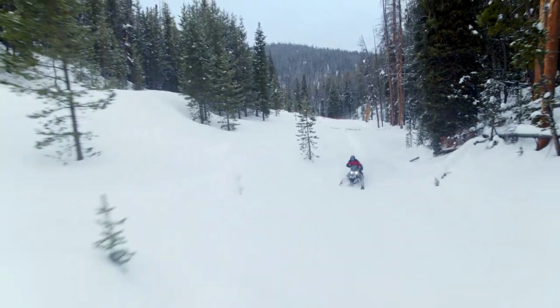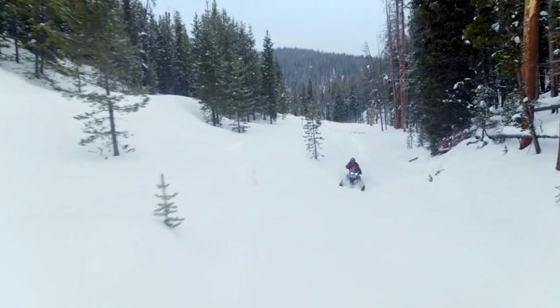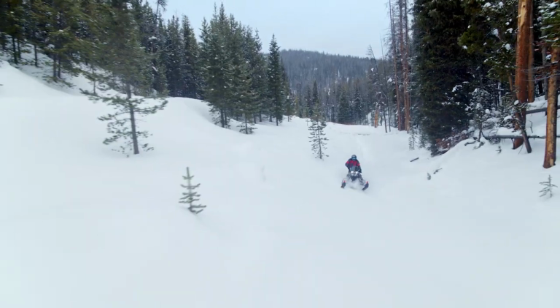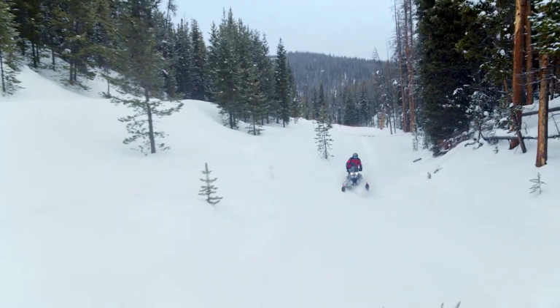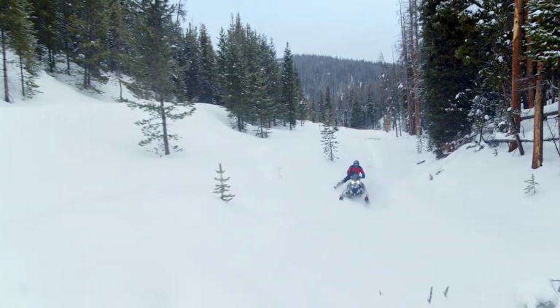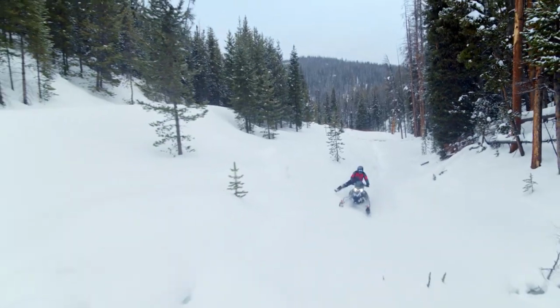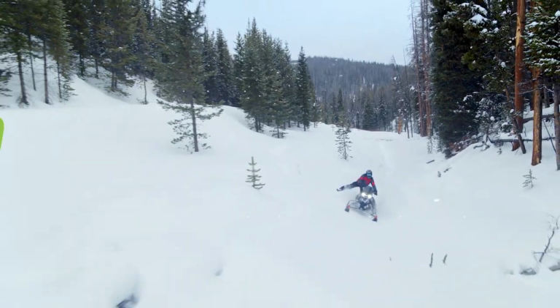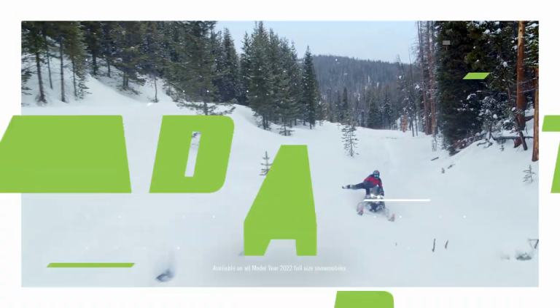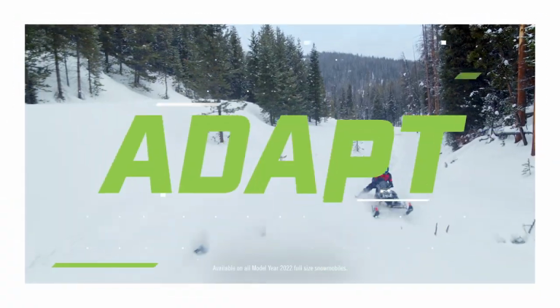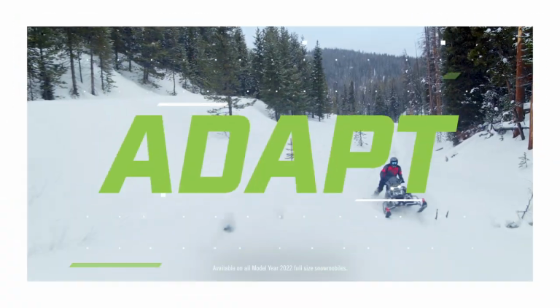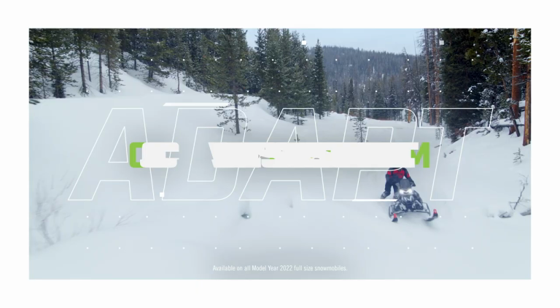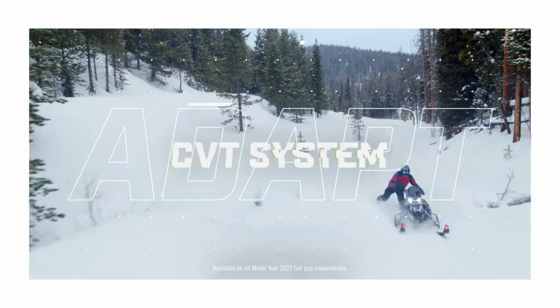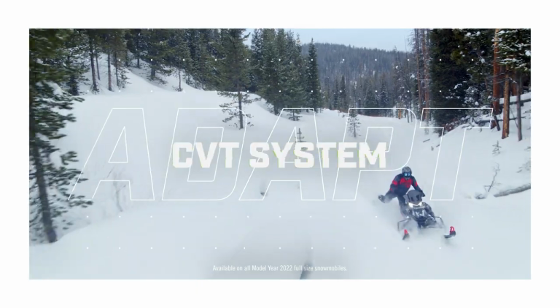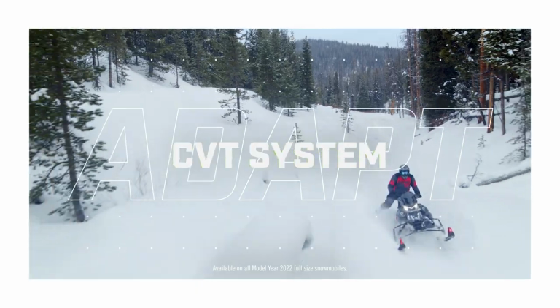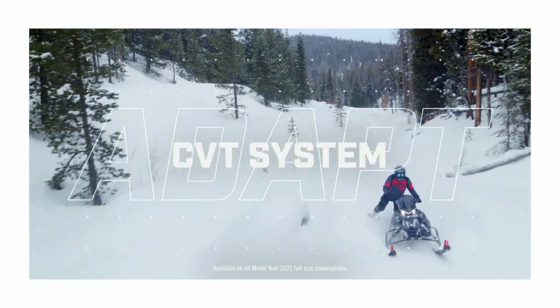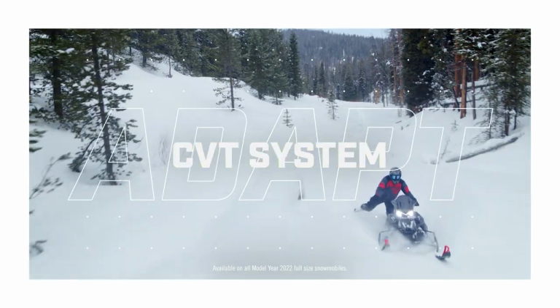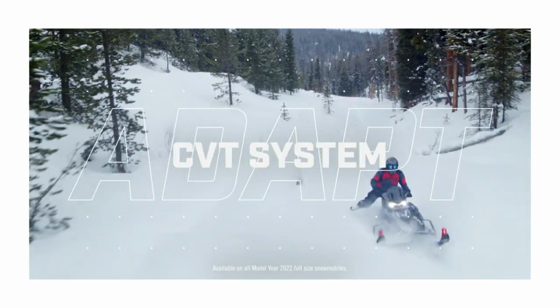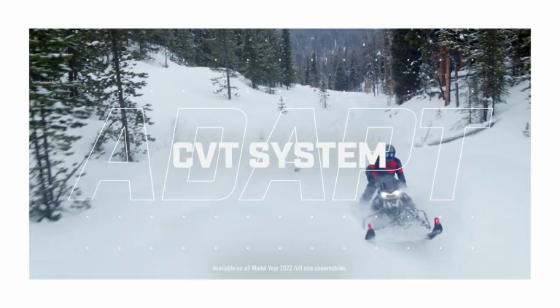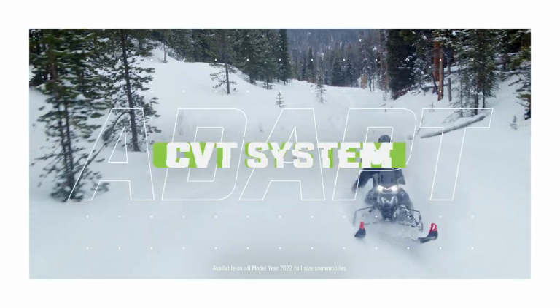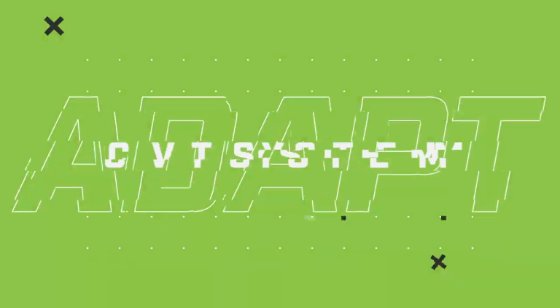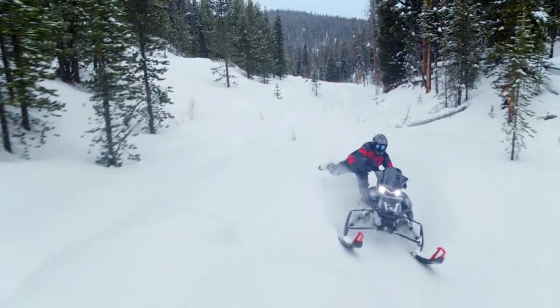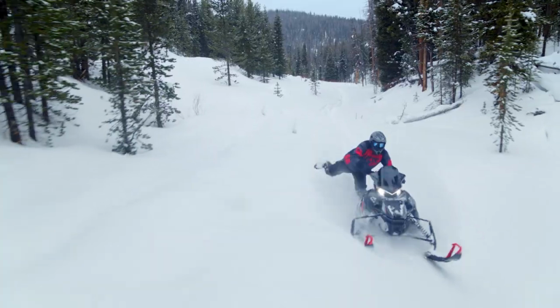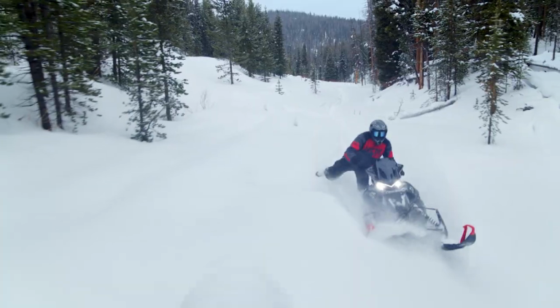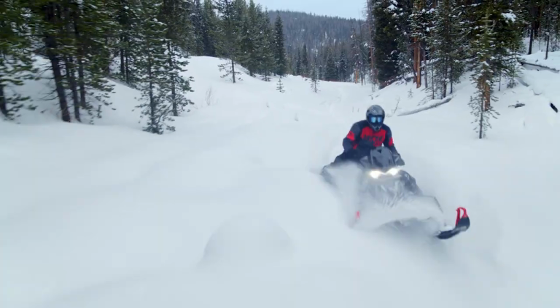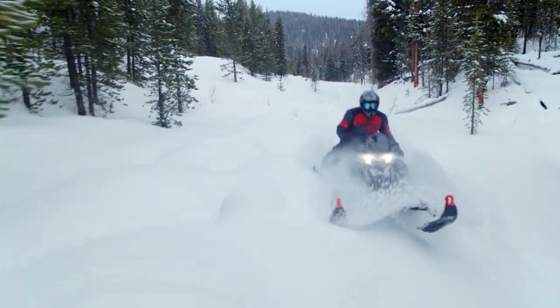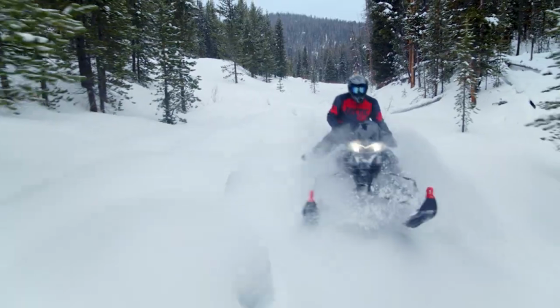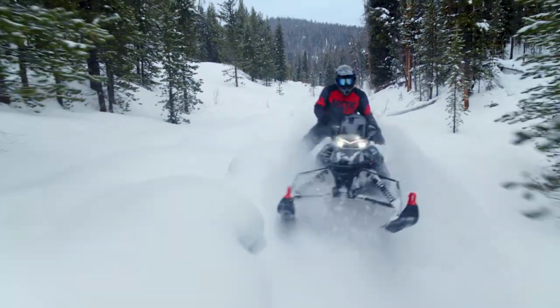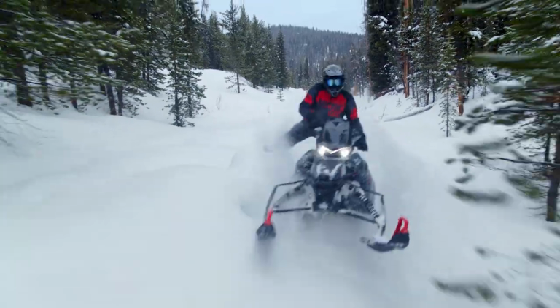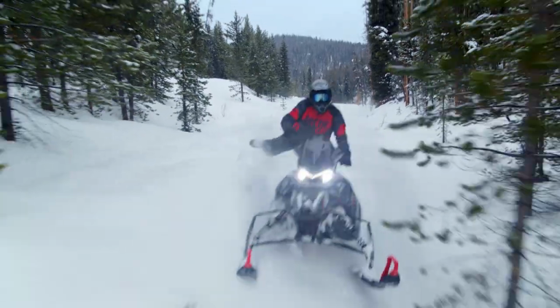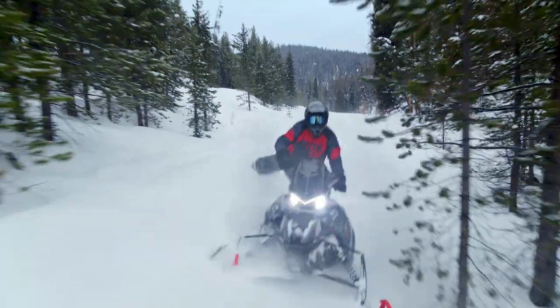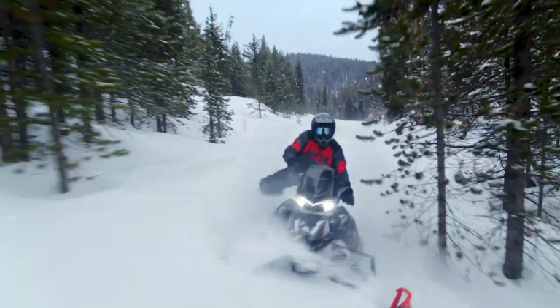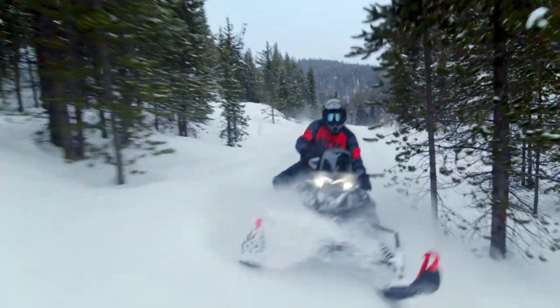It's the all-new ADAPT CVT system, and it's only from Arctic Cat.